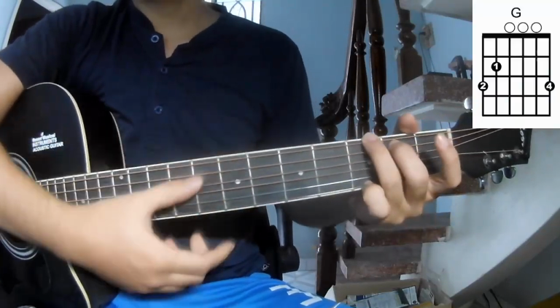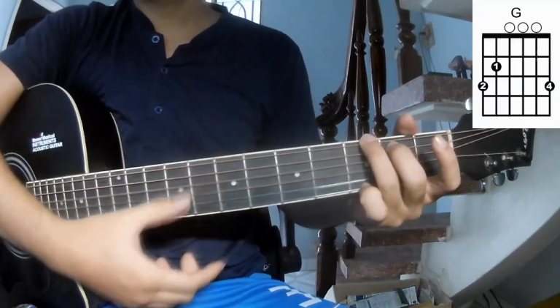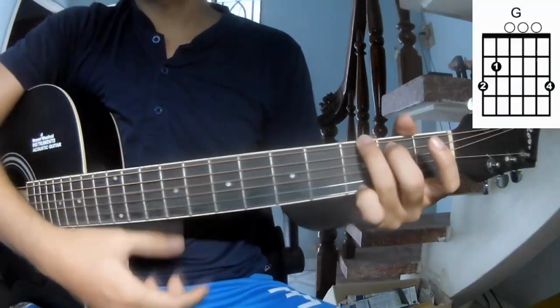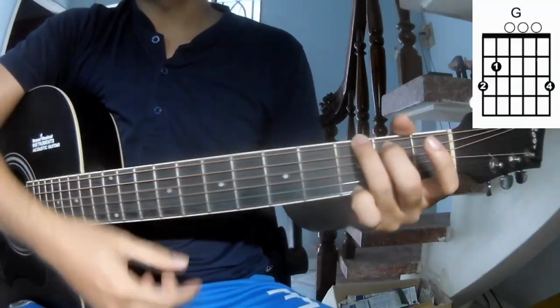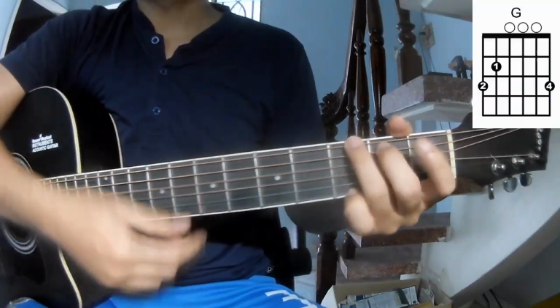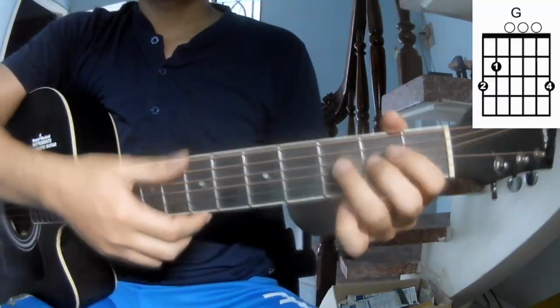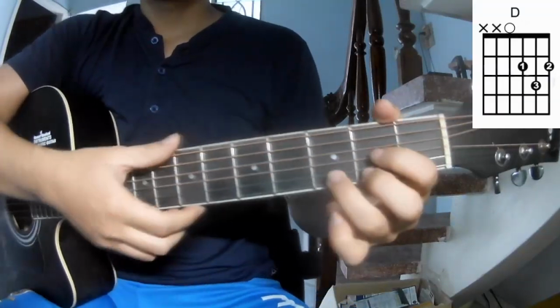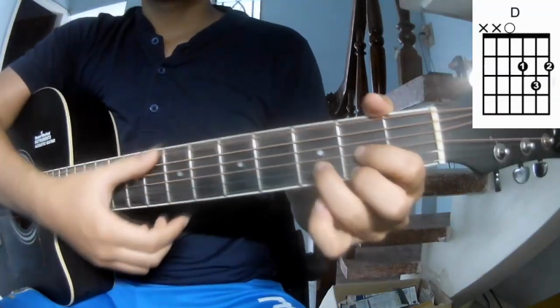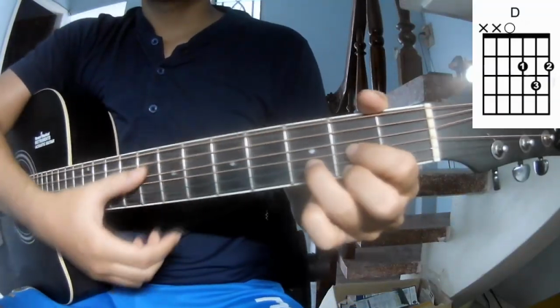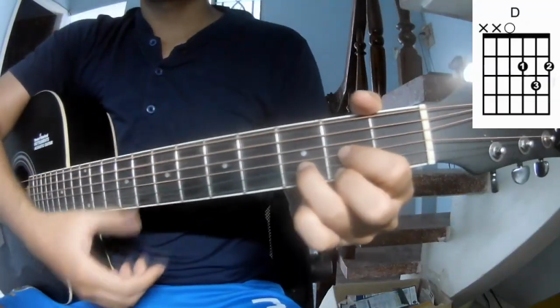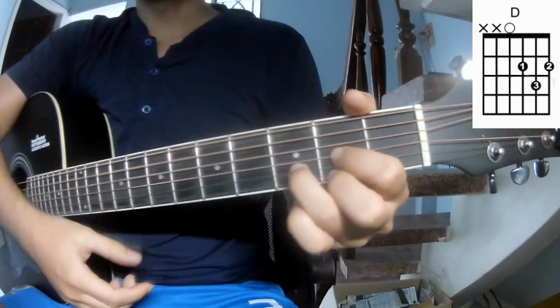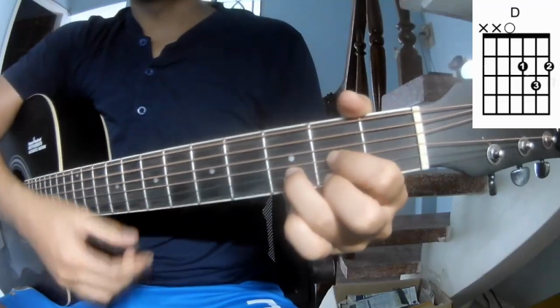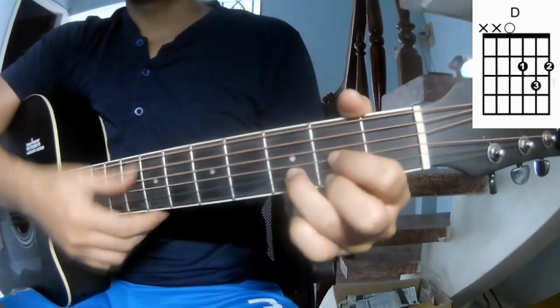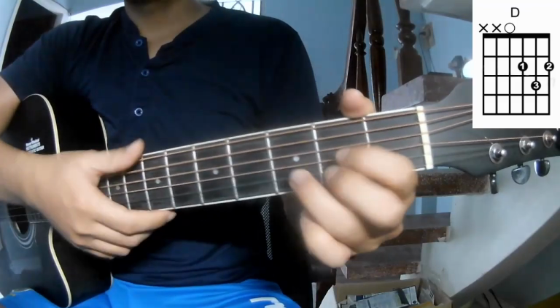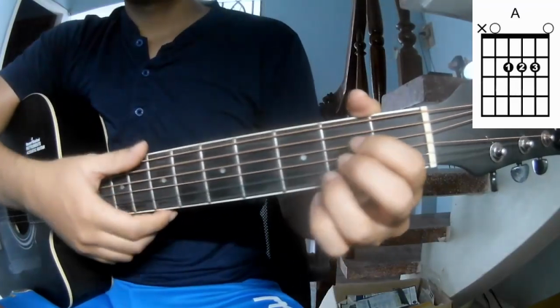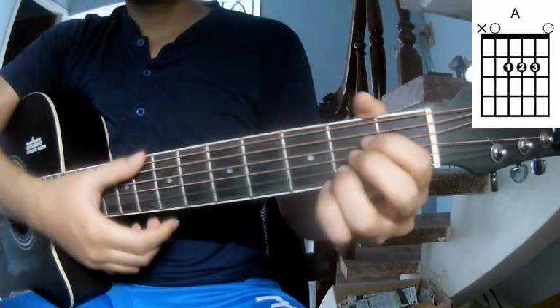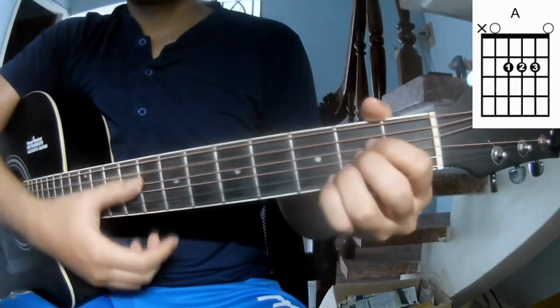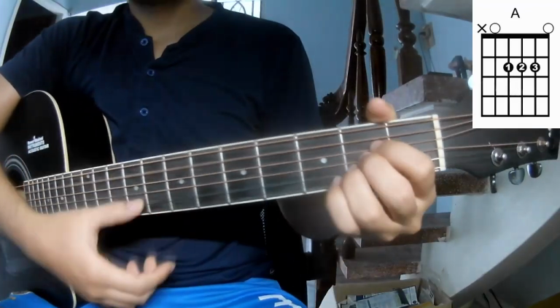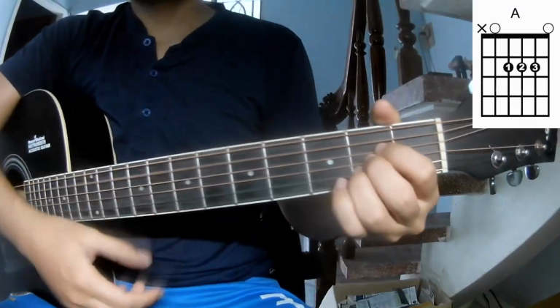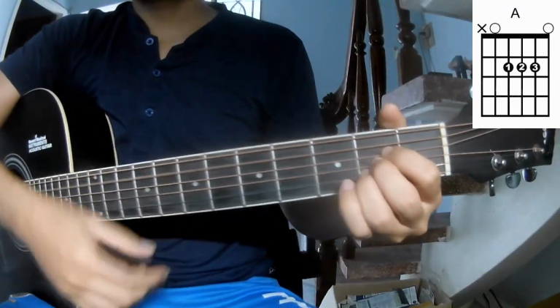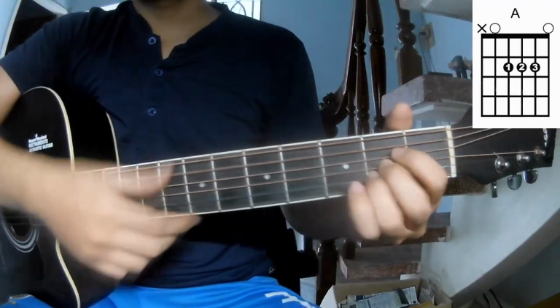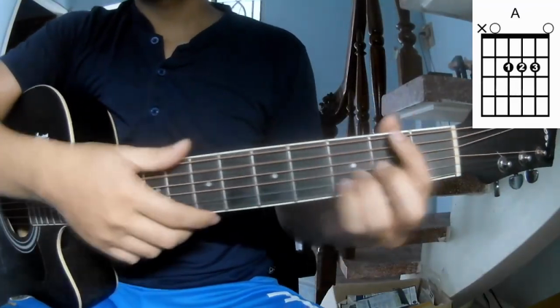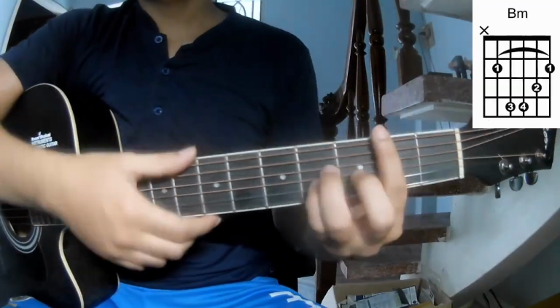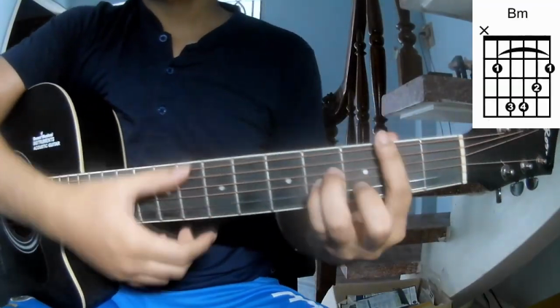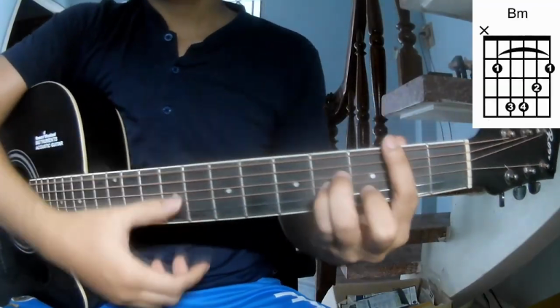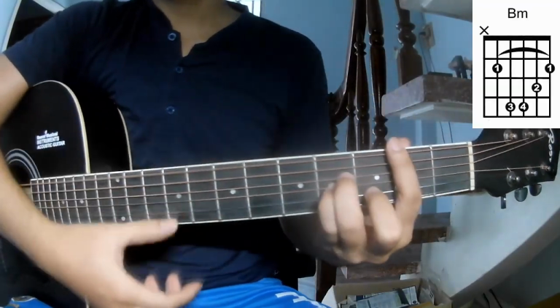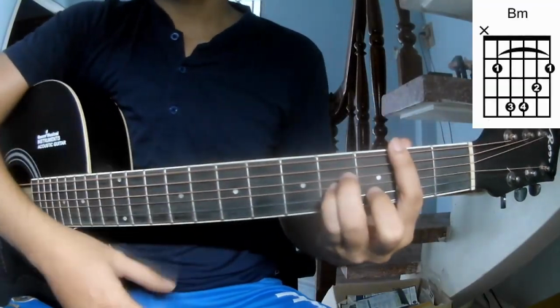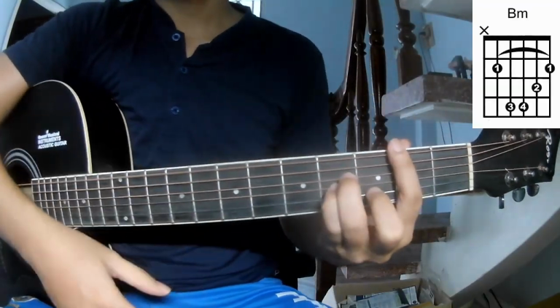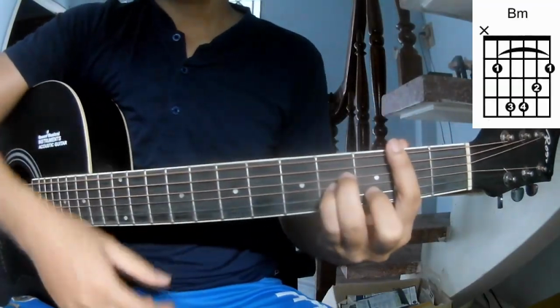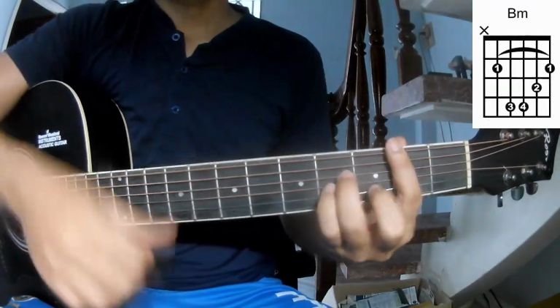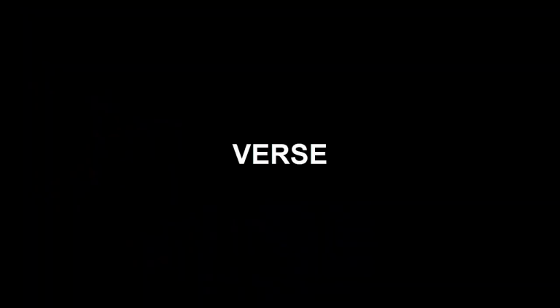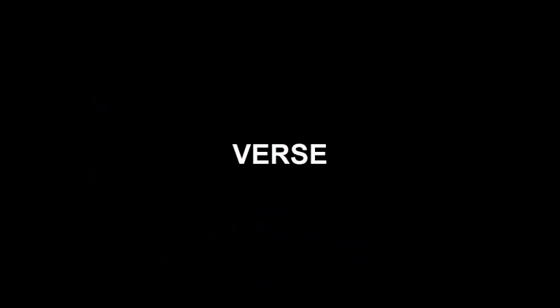The chords to this song are: G, D, A, B, M.